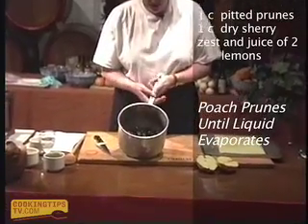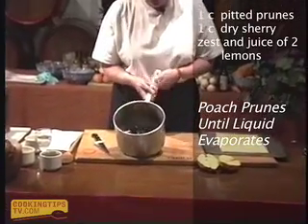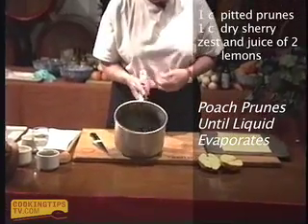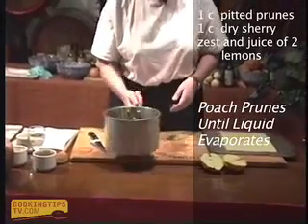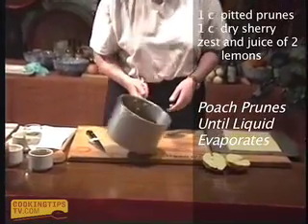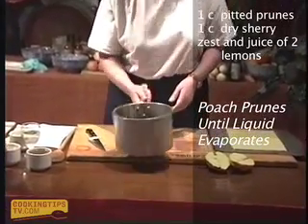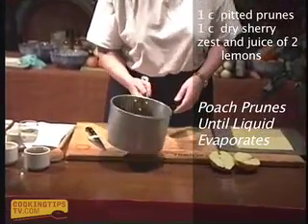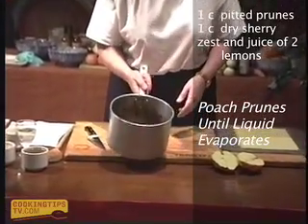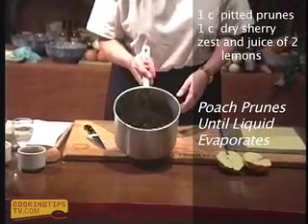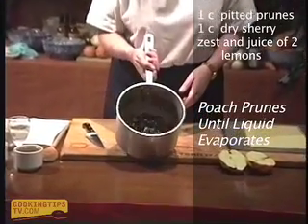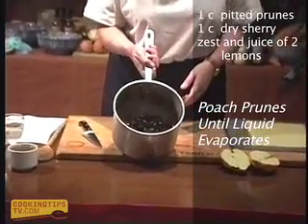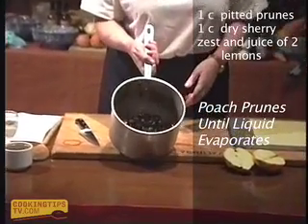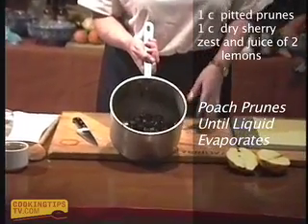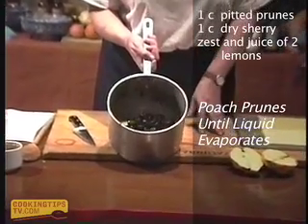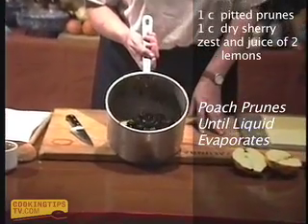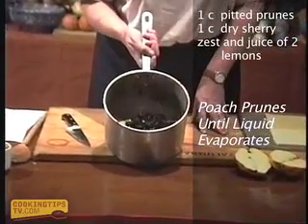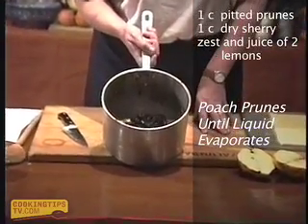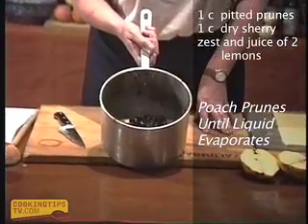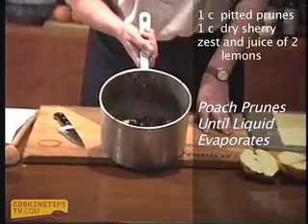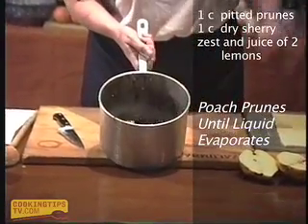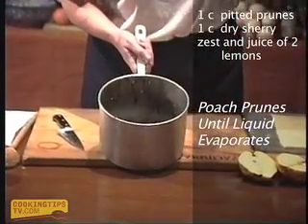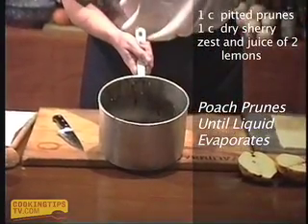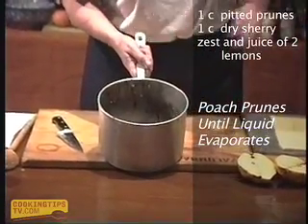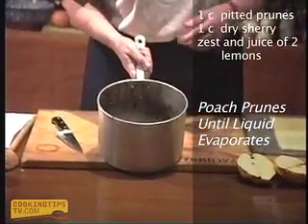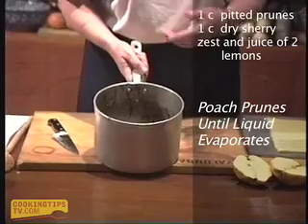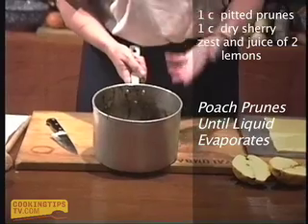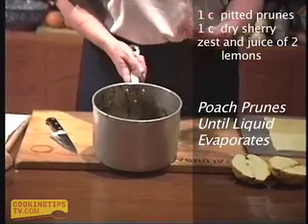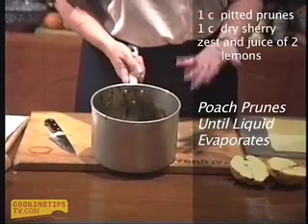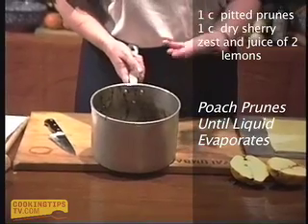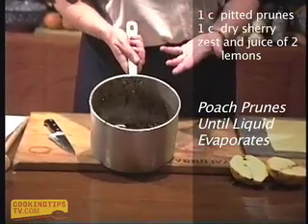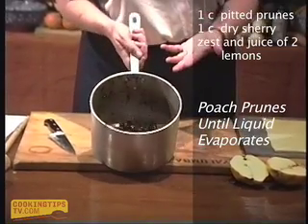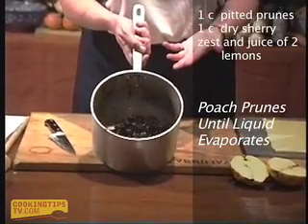The prunes have just been cooked in a bit of sherry and lemon juice. They might not look that attractive, but by the time they're pureed all they do is become a paste — it's nothing more than that.